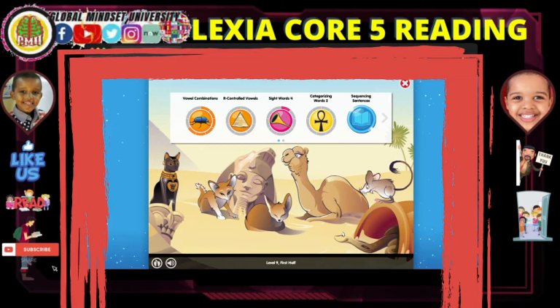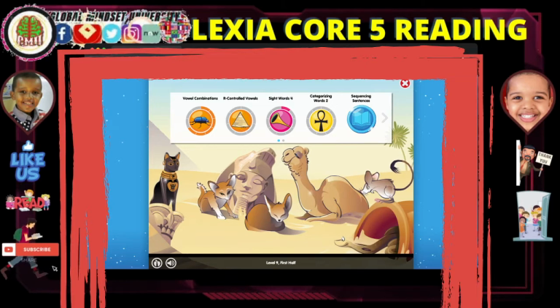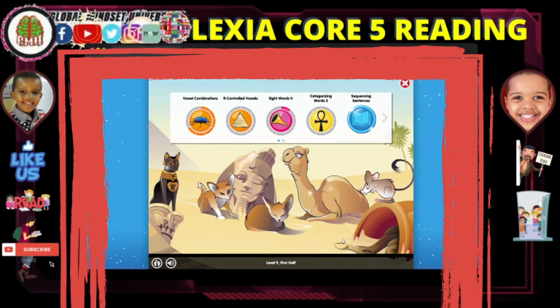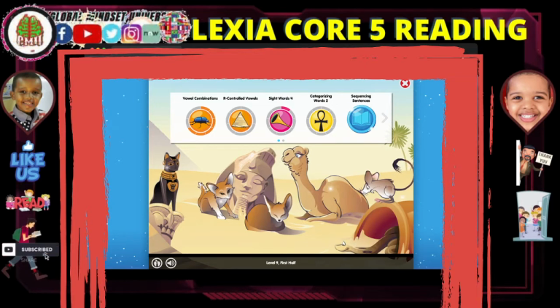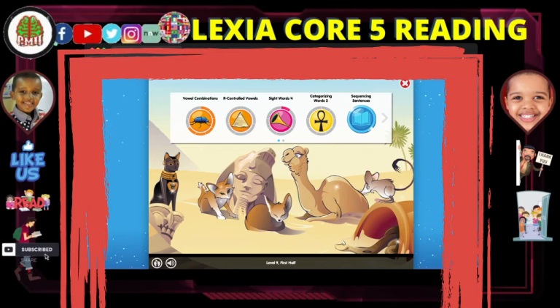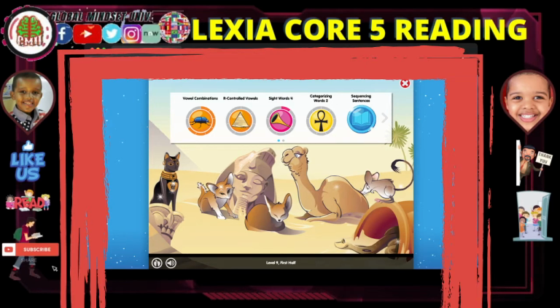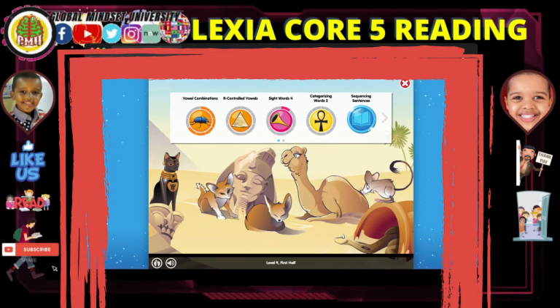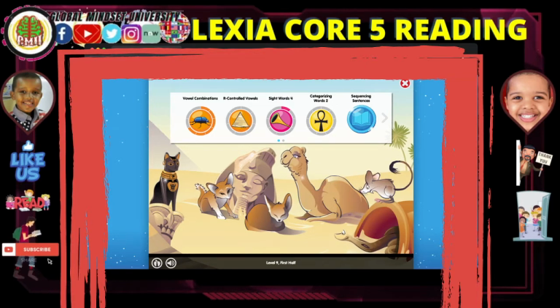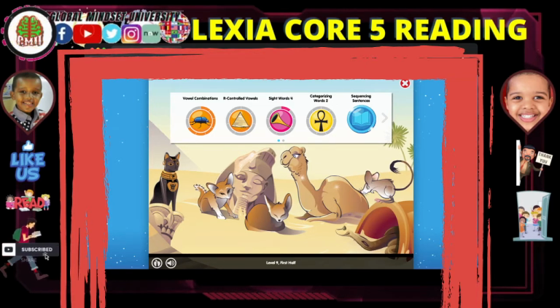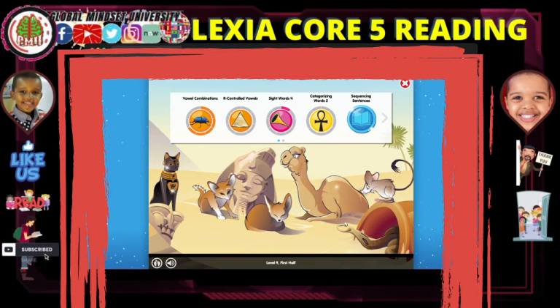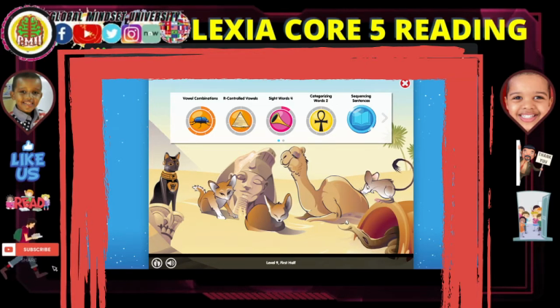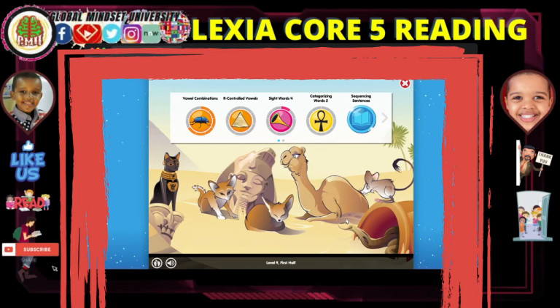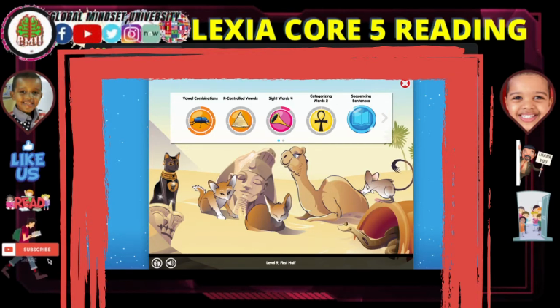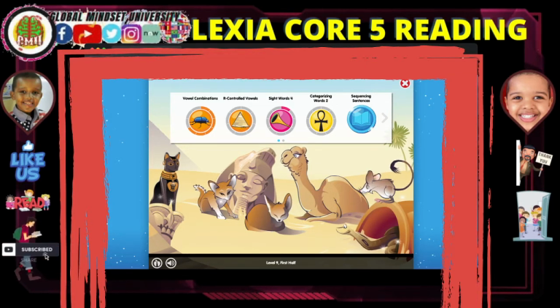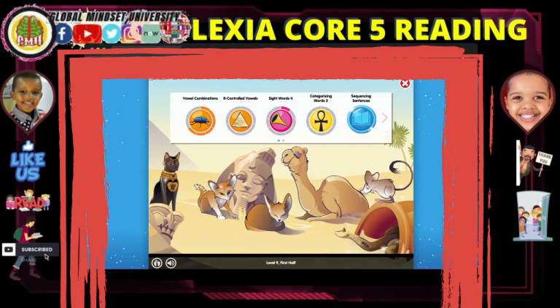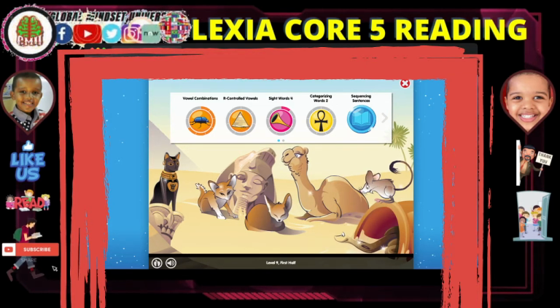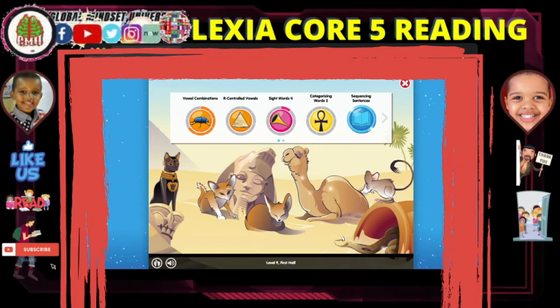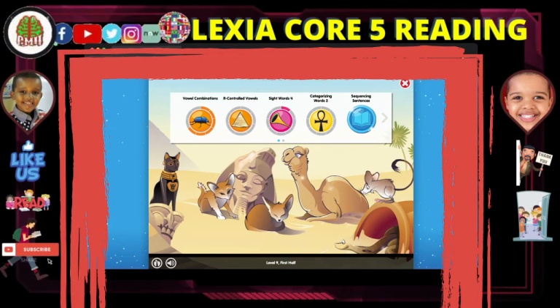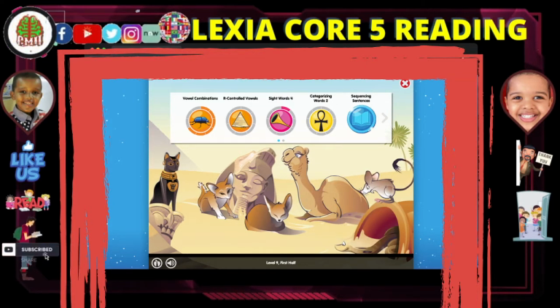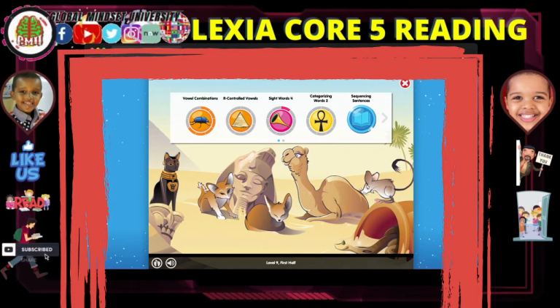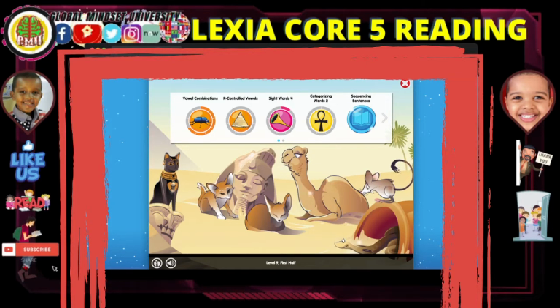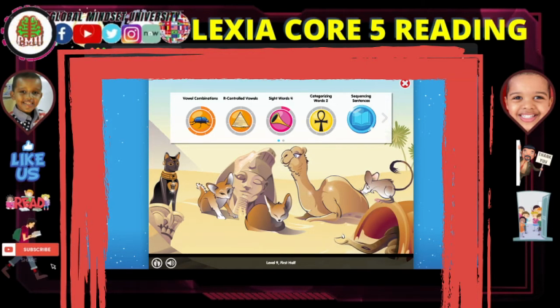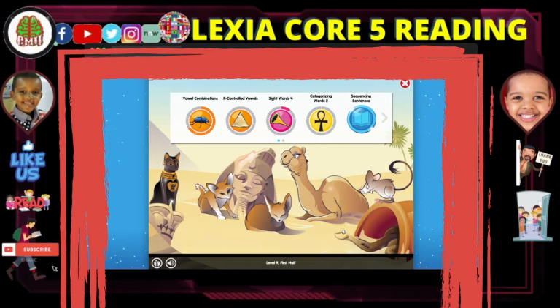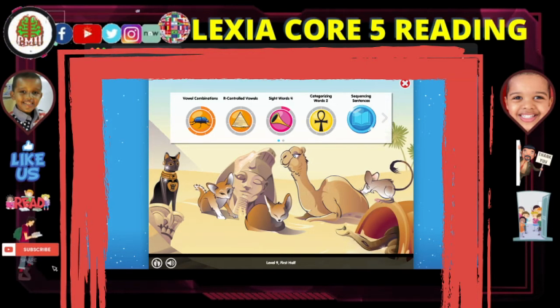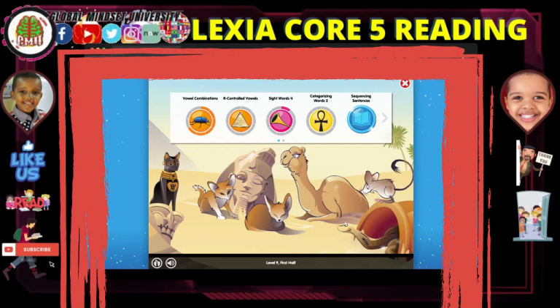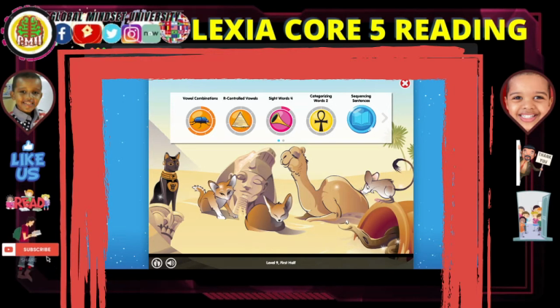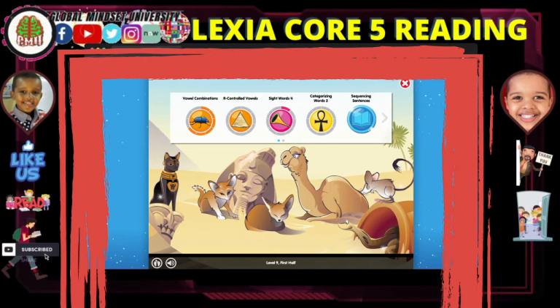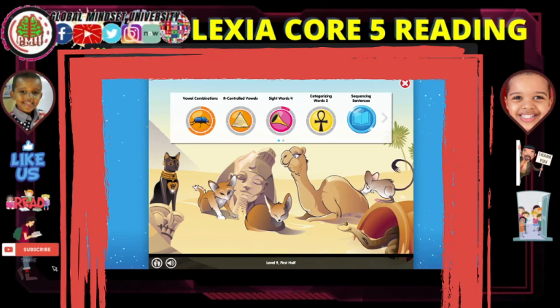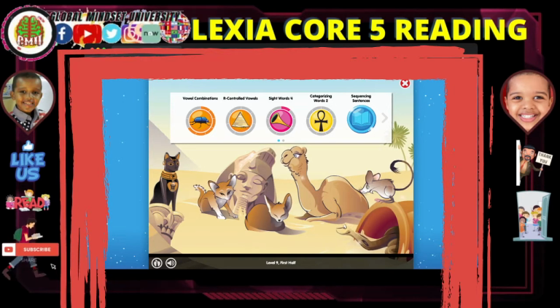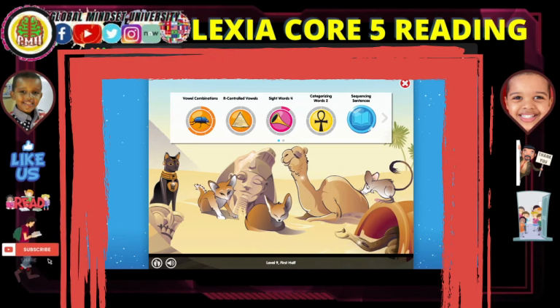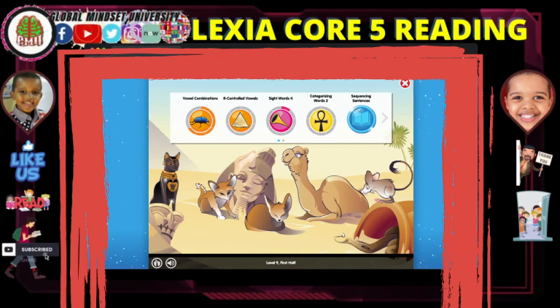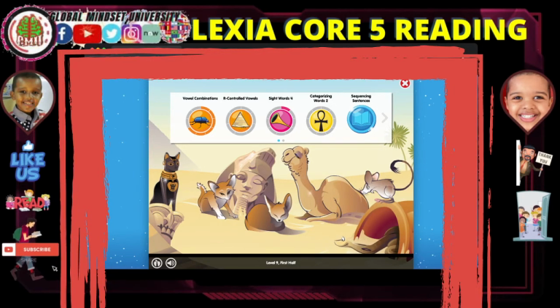The Egyptian cobra's bite is so deadly that it can kill an elephant in under 15 minutes.